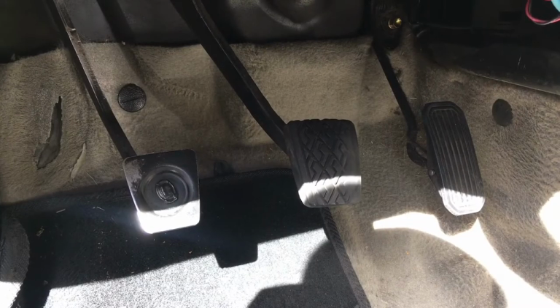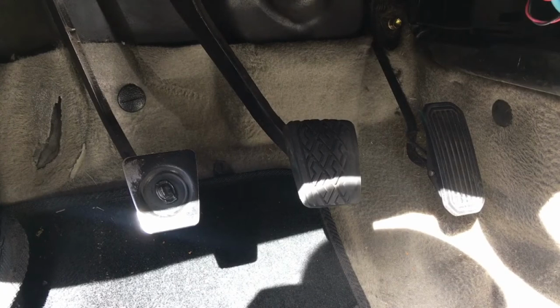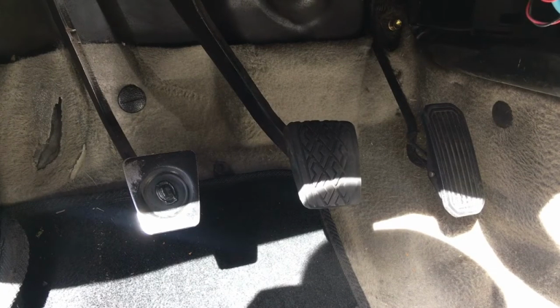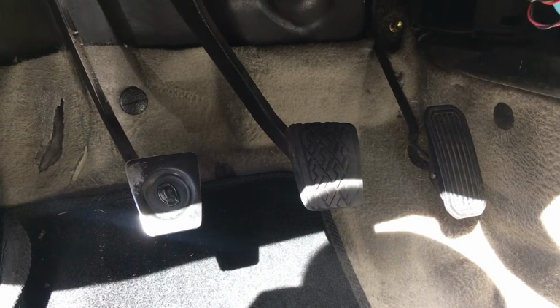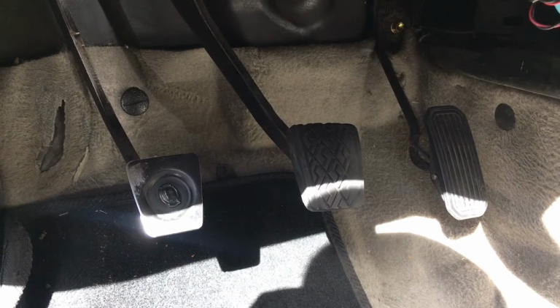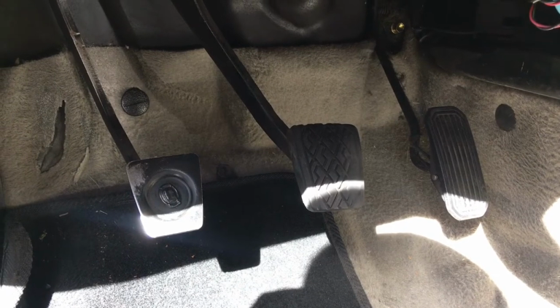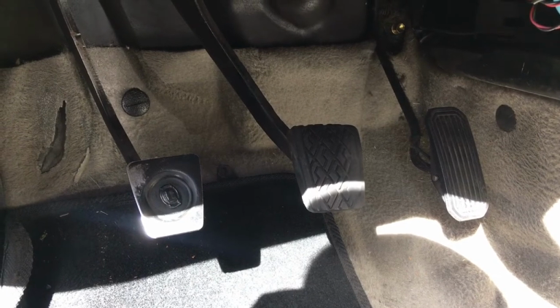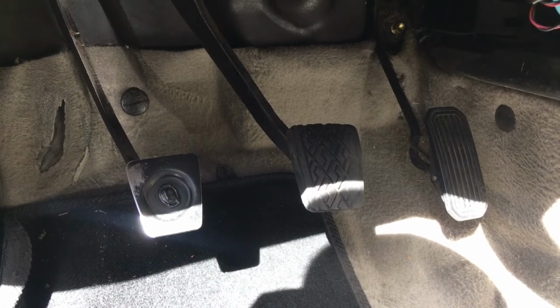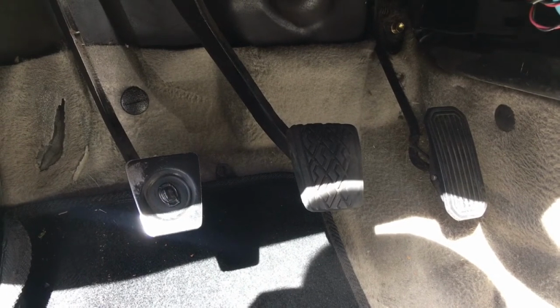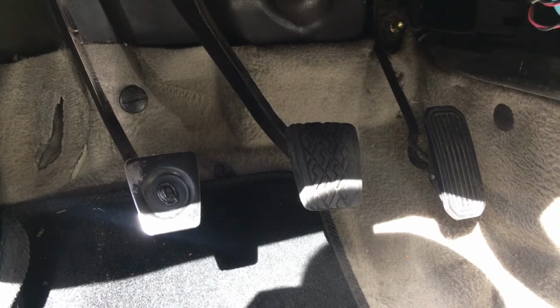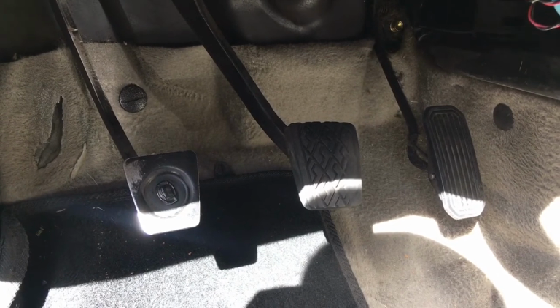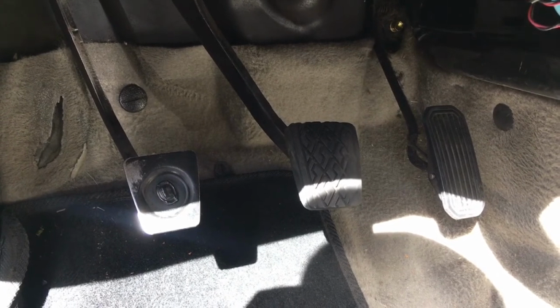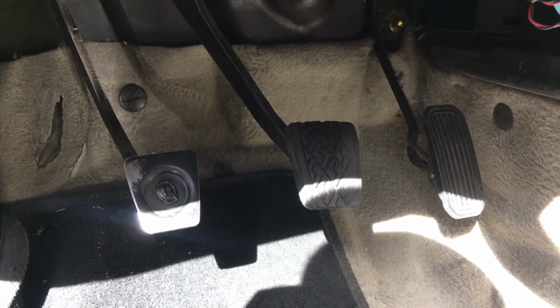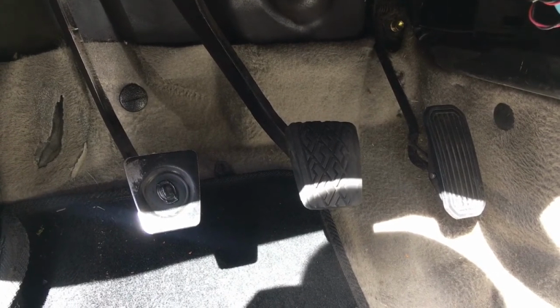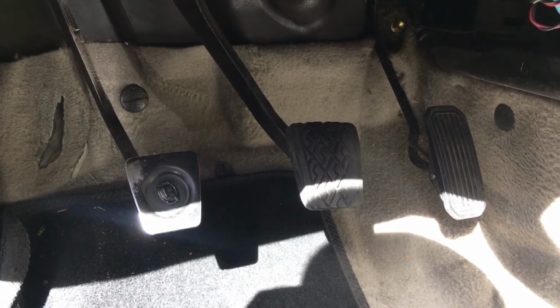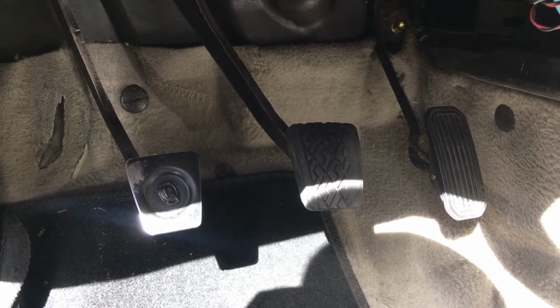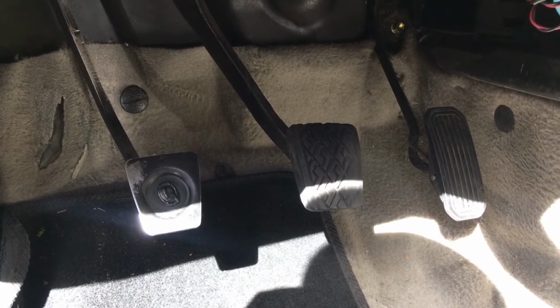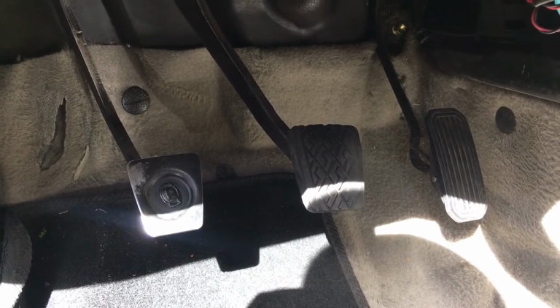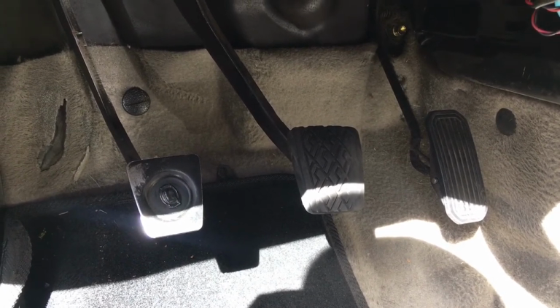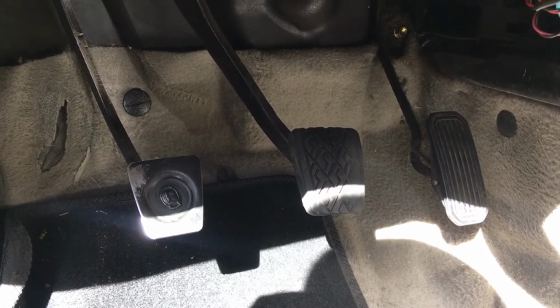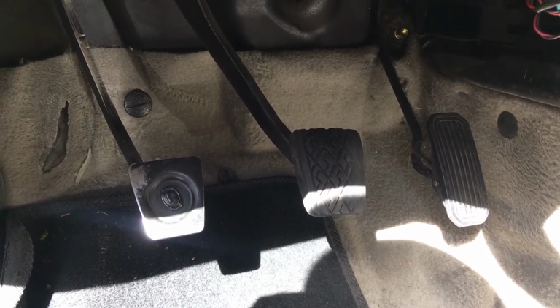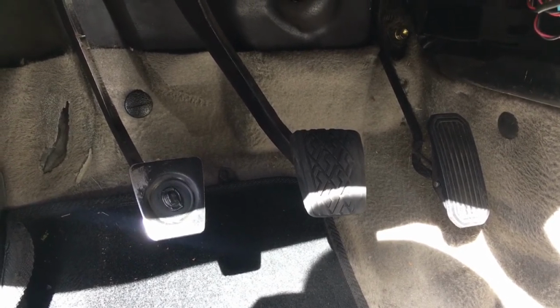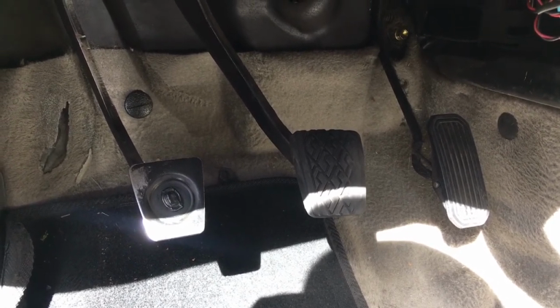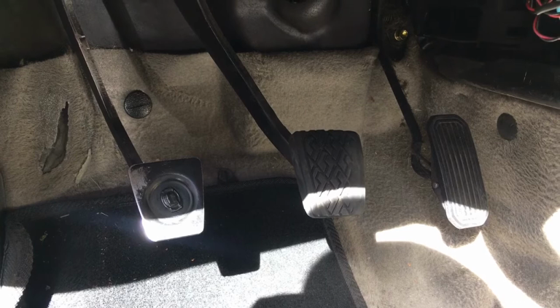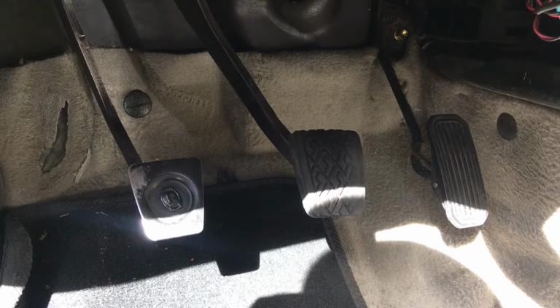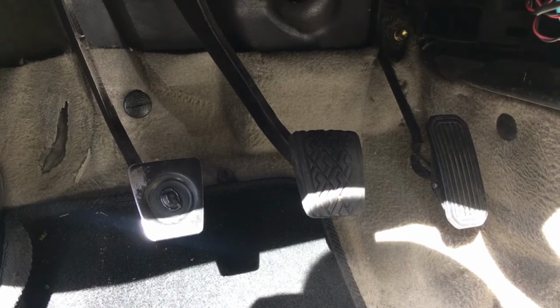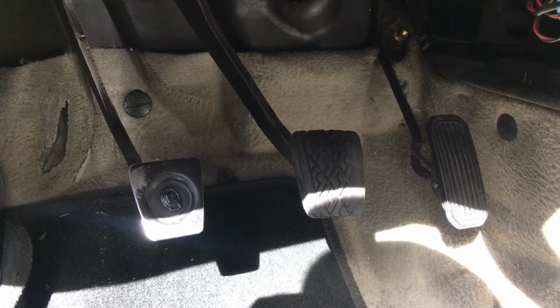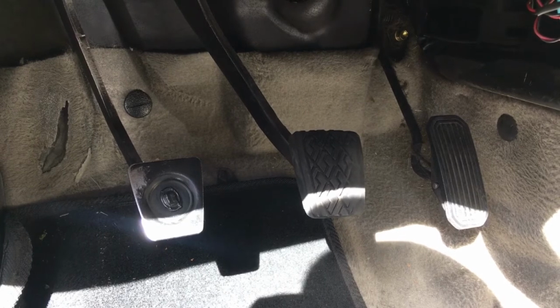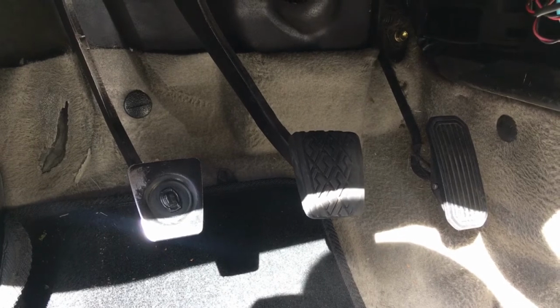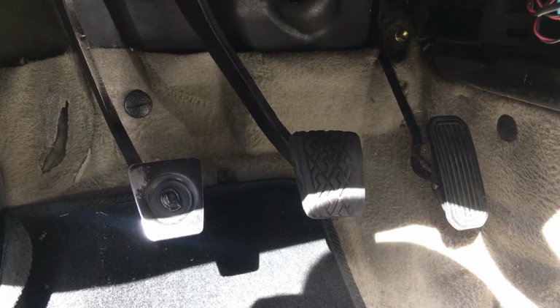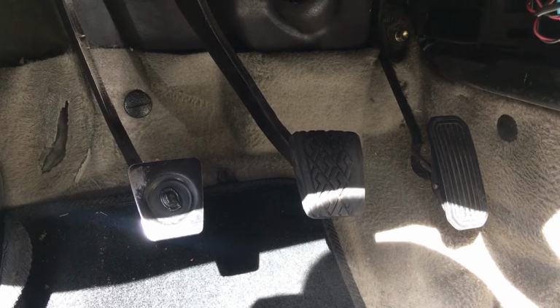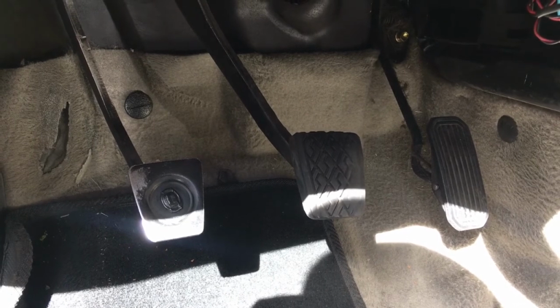How's it going everybody? Today we're going to be changing out the brake pedal pad and the clutch pedal pad in my 2001 Toyota Corolla.